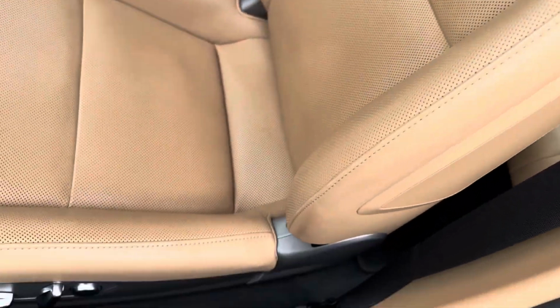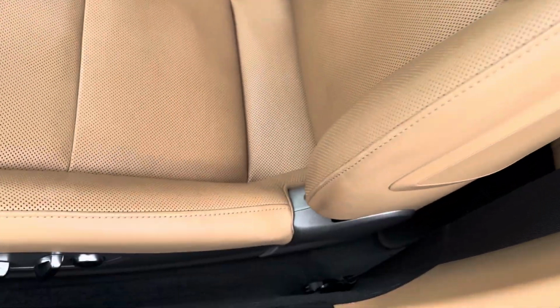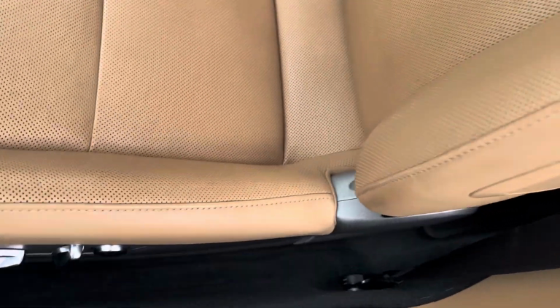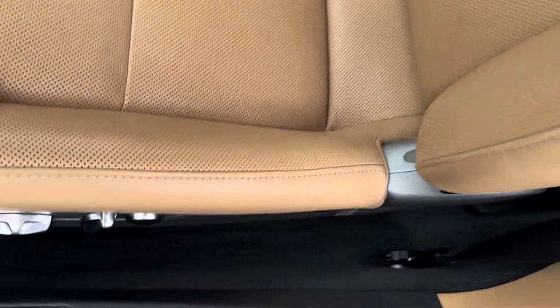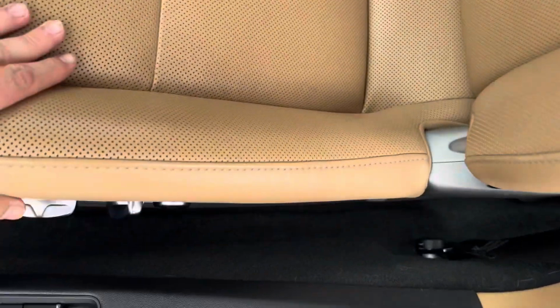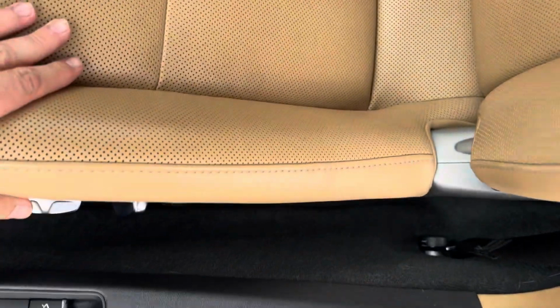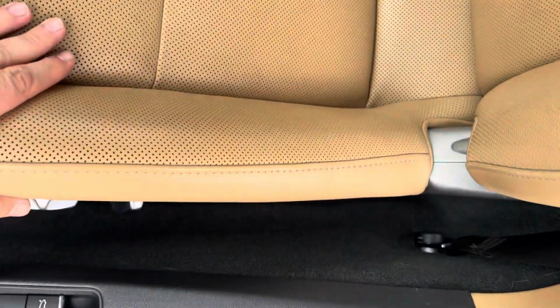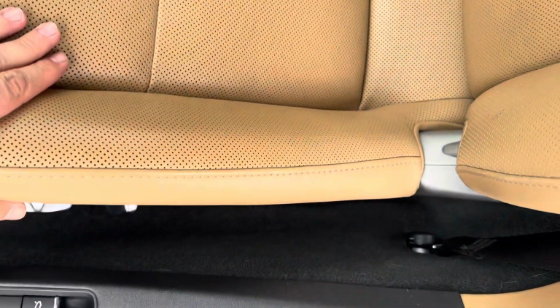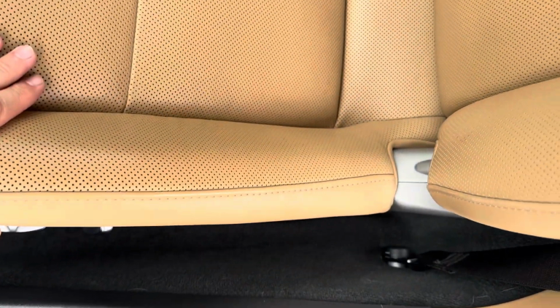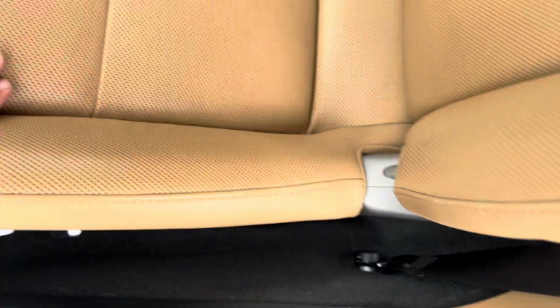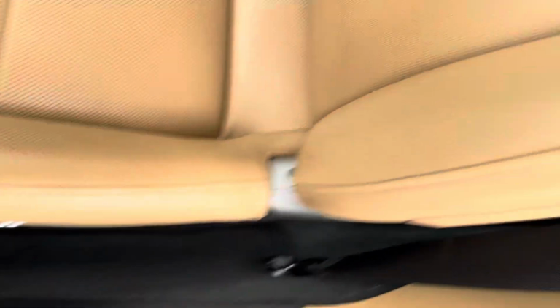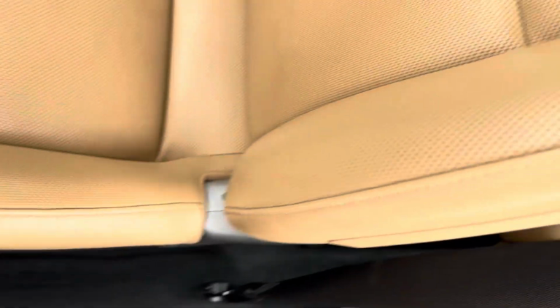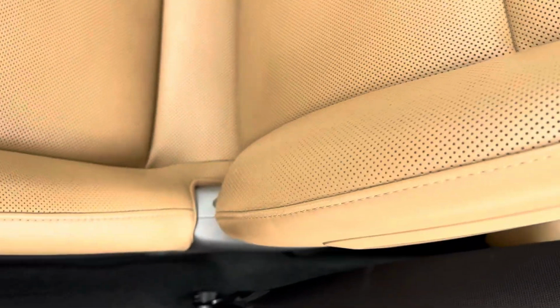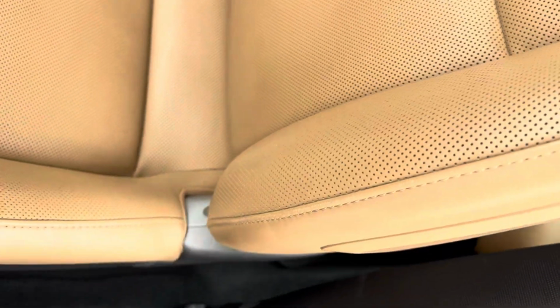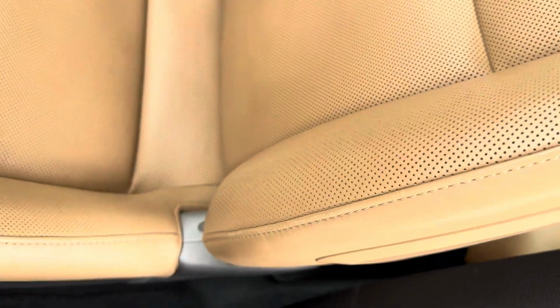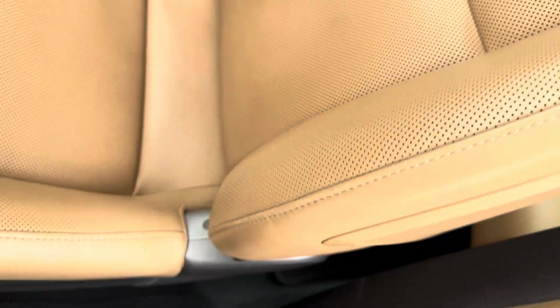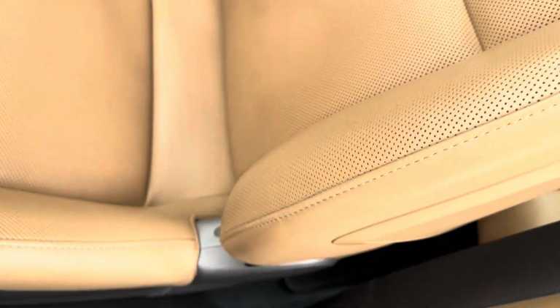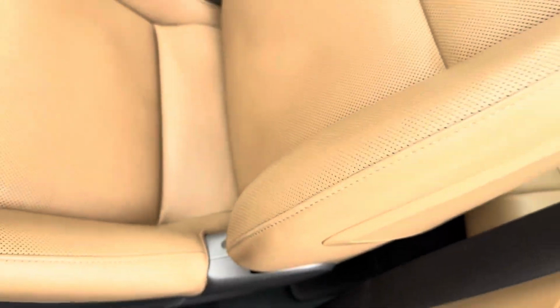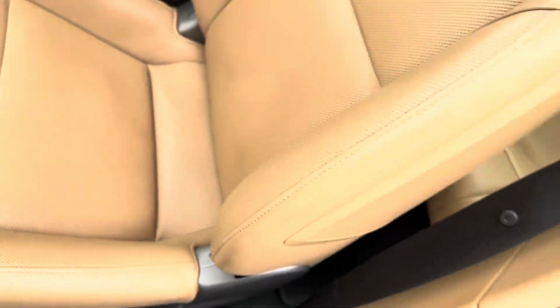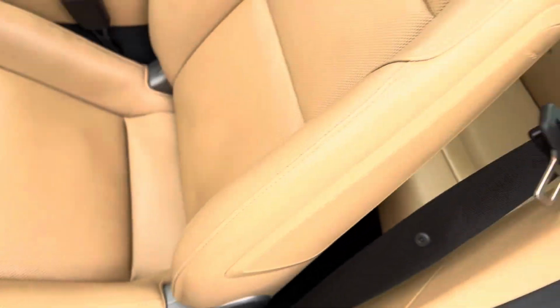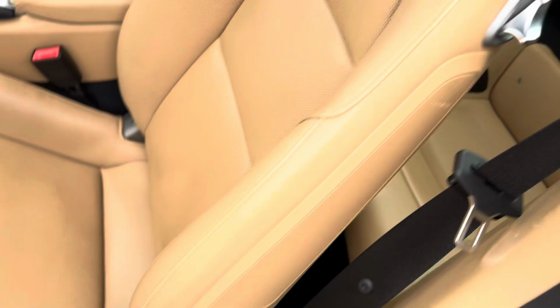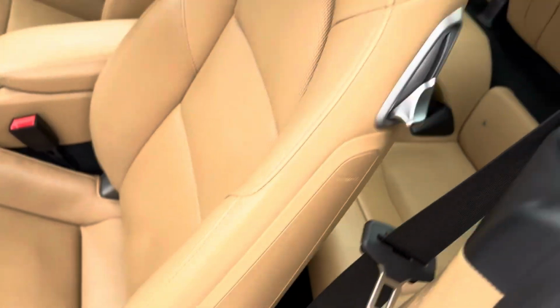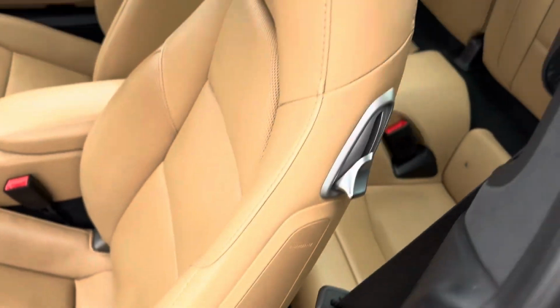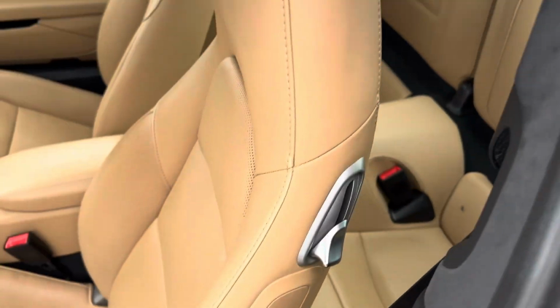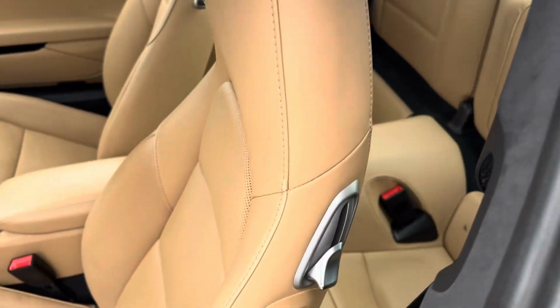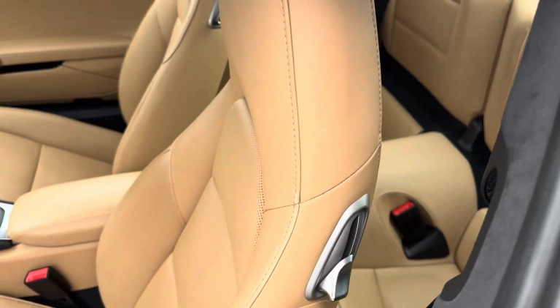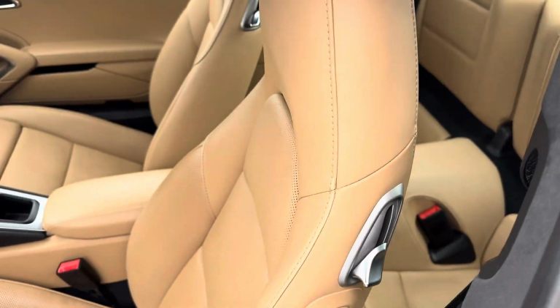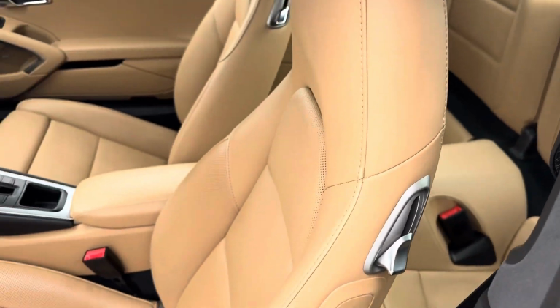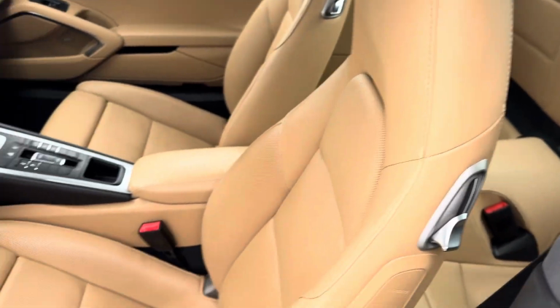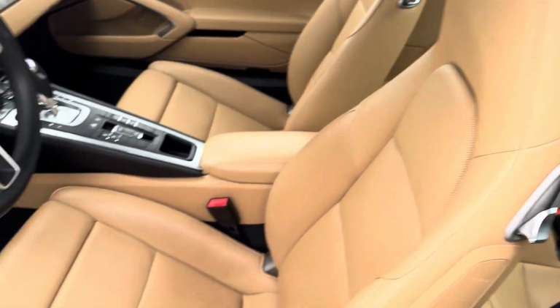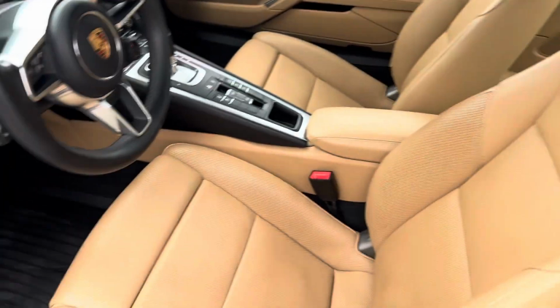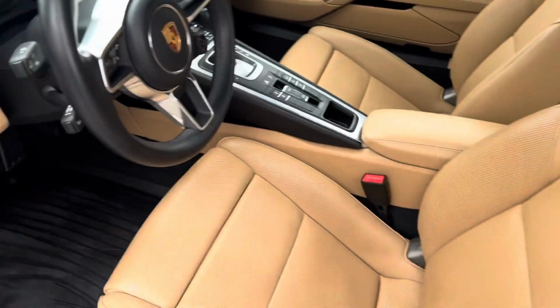Just want to show you the seat condition here — looks like it's been gotten in and out of gingerly.